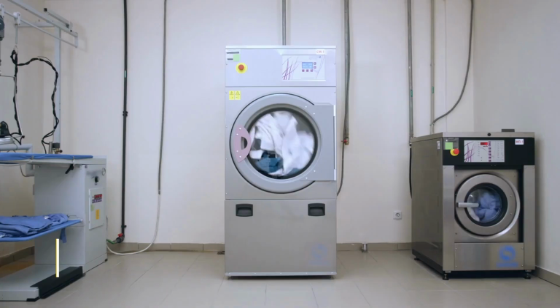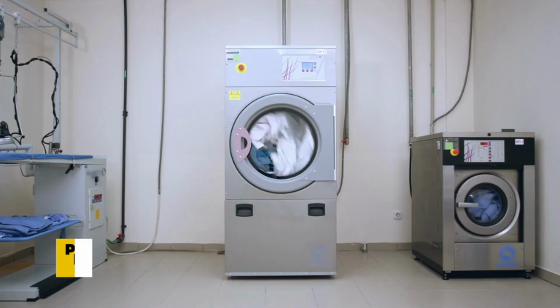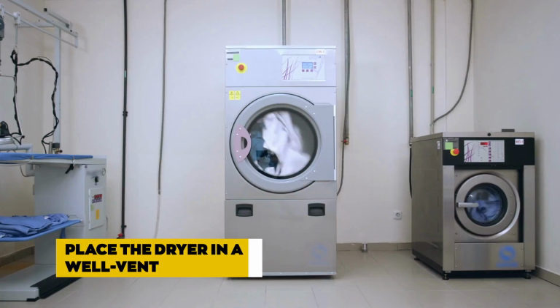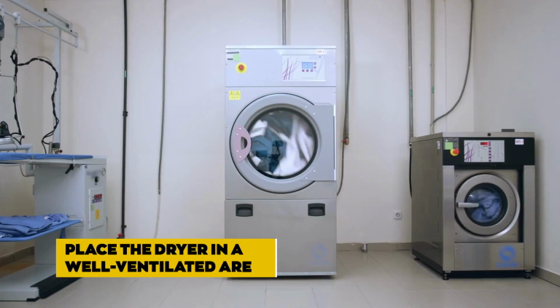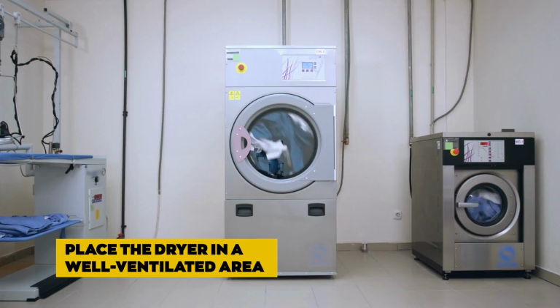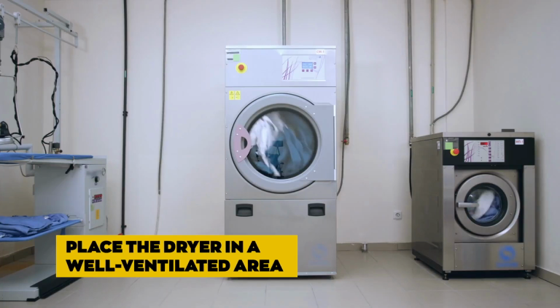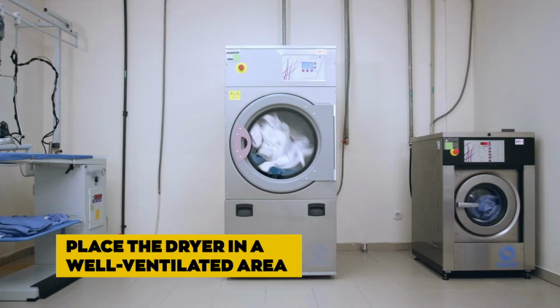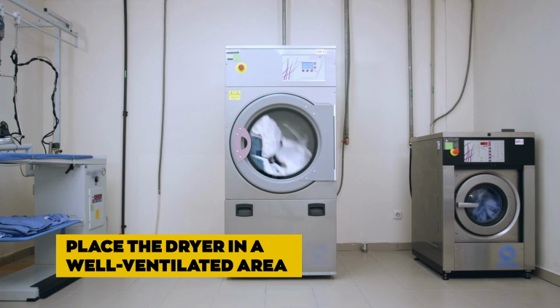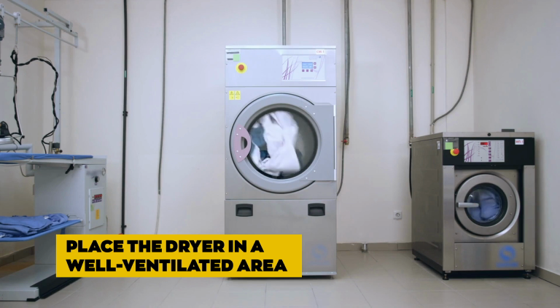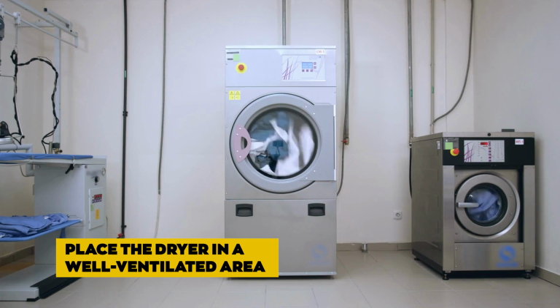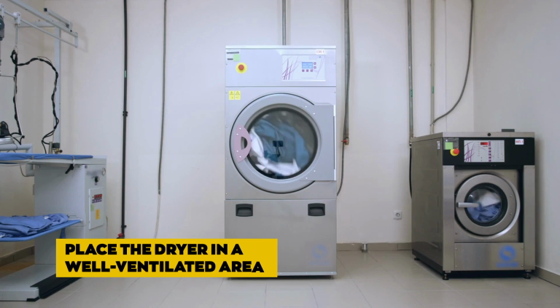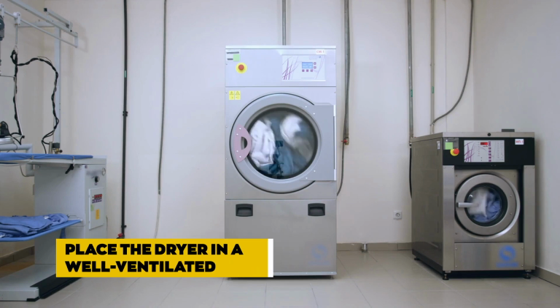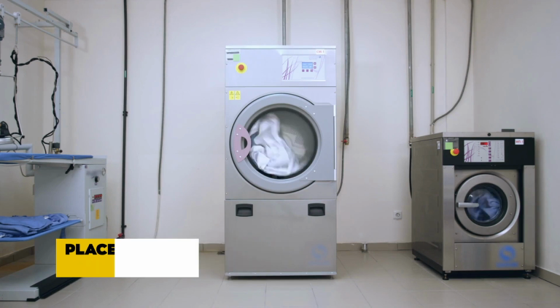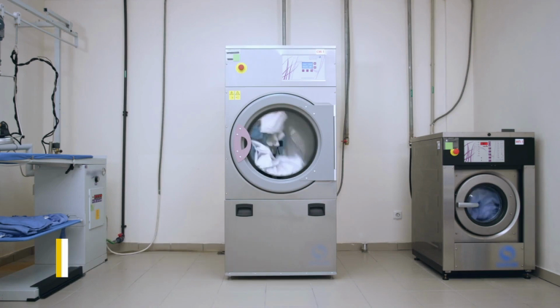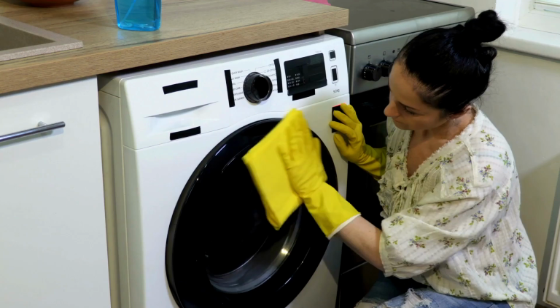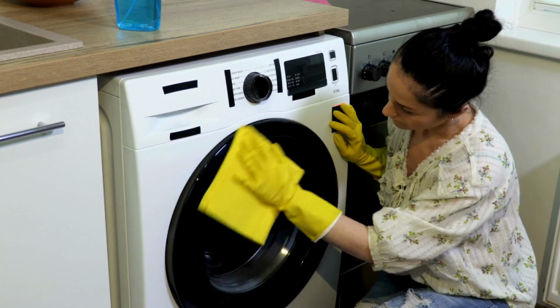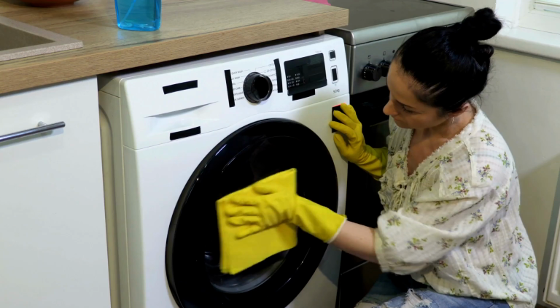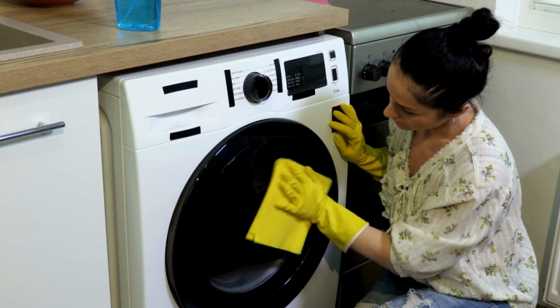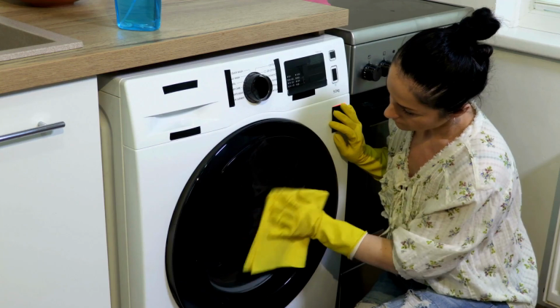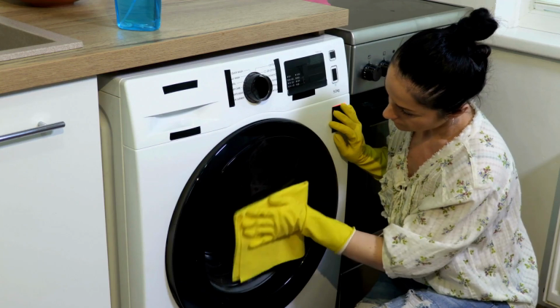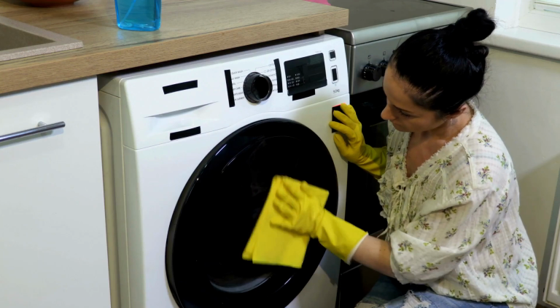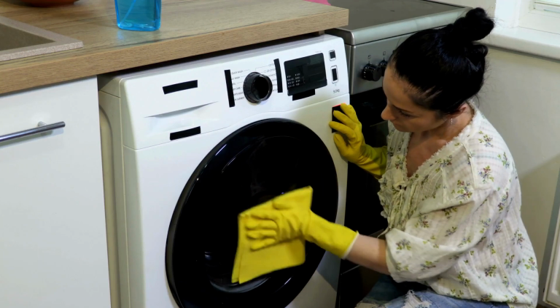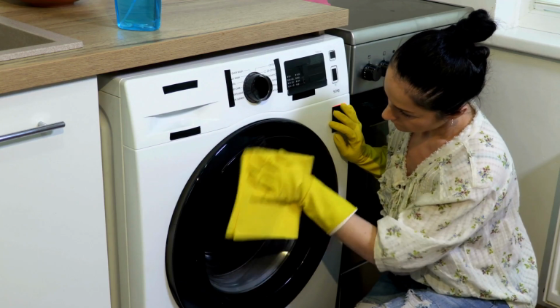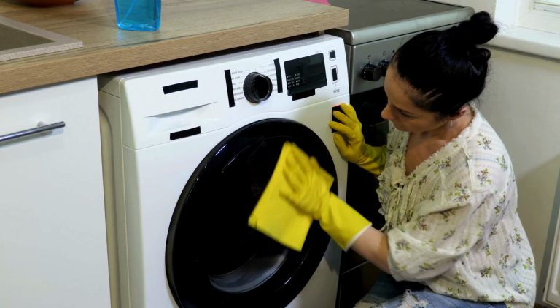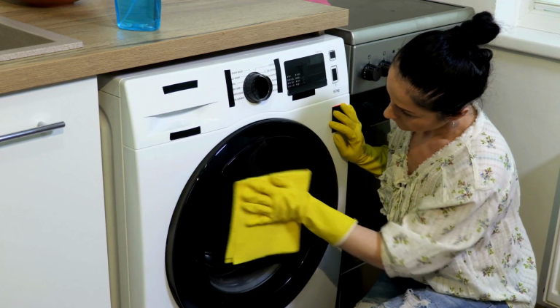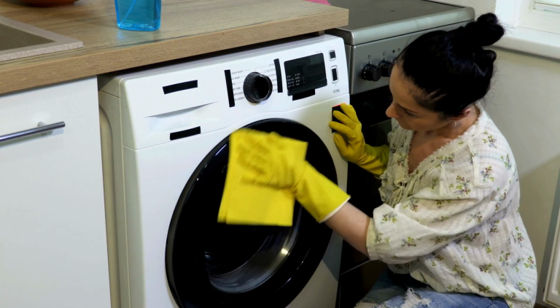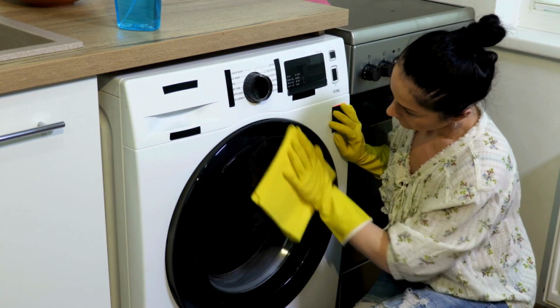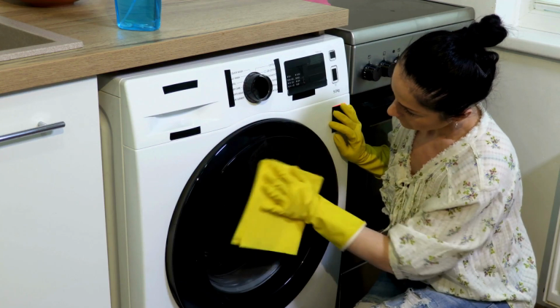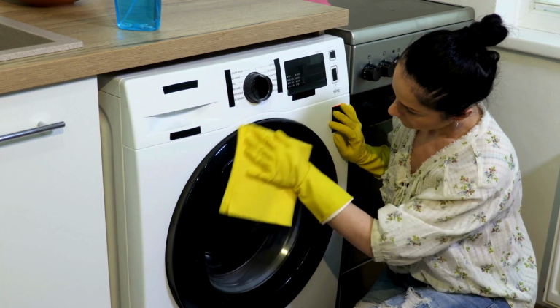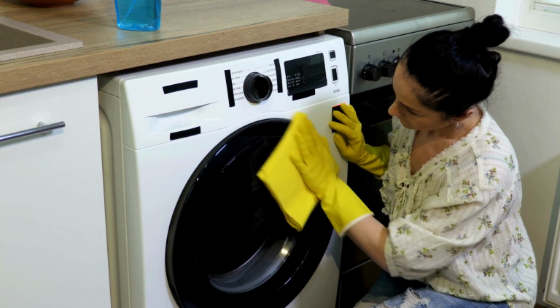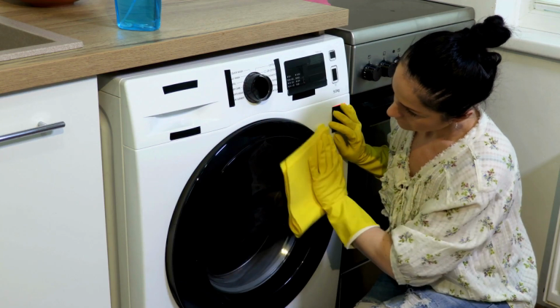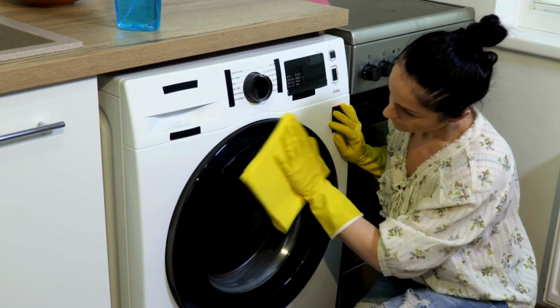Place the dryer in a well-ventilated area. A well-ventilated area for a dryer will allow for more airflow.